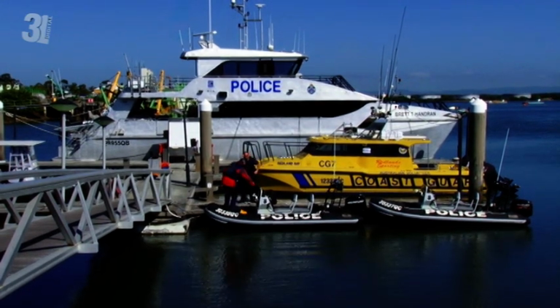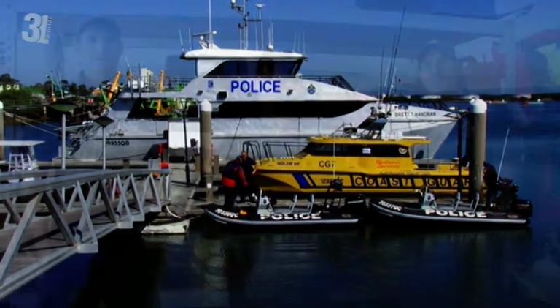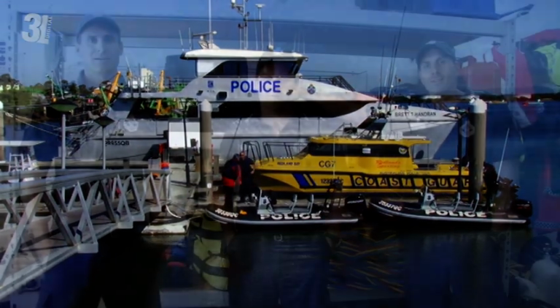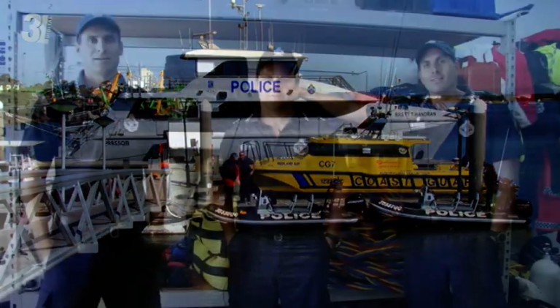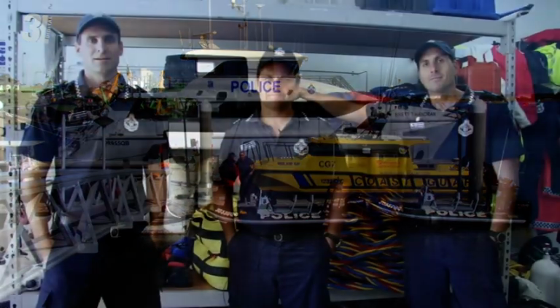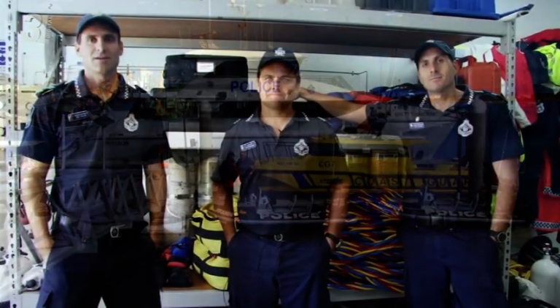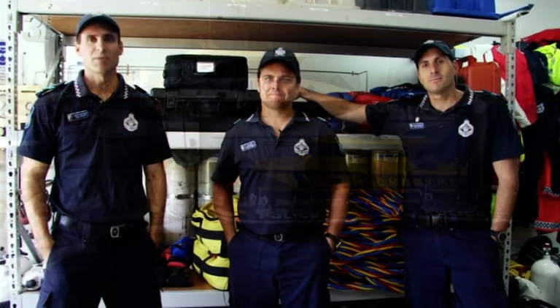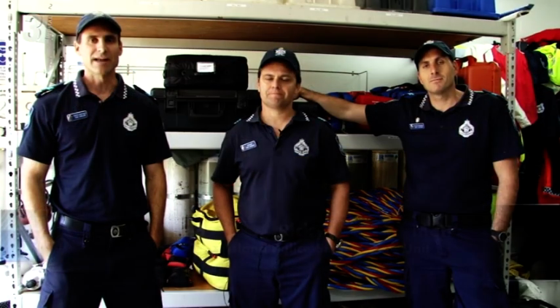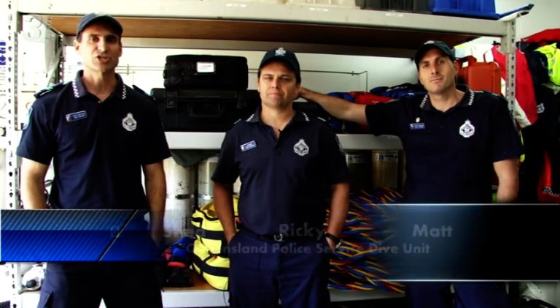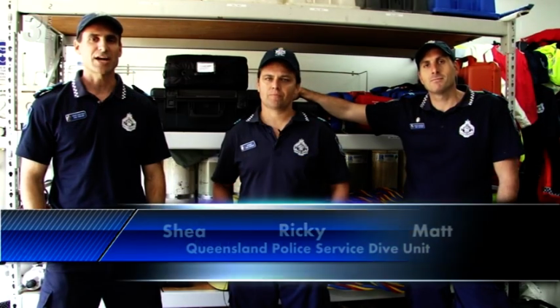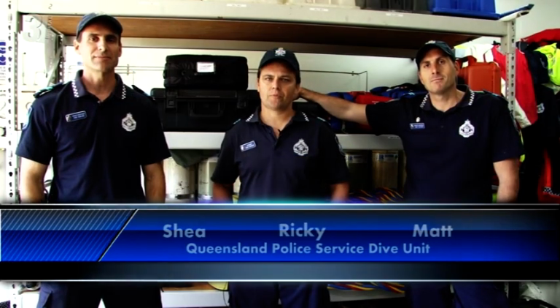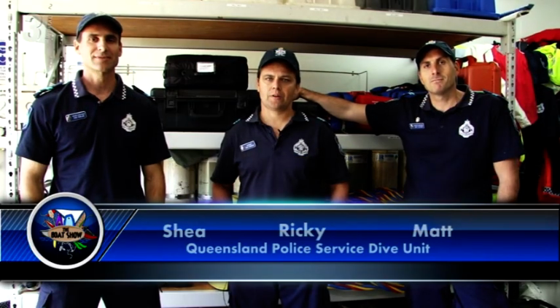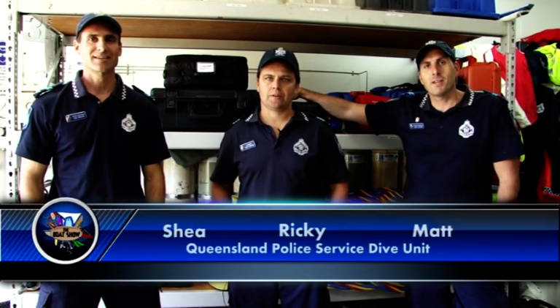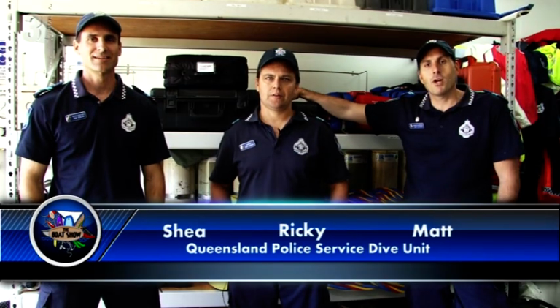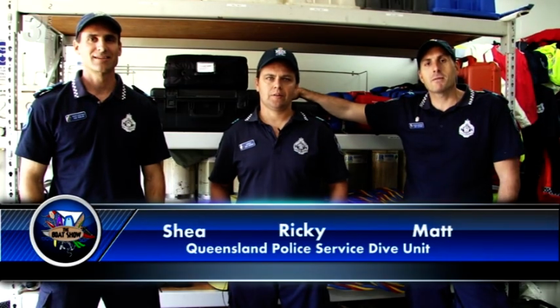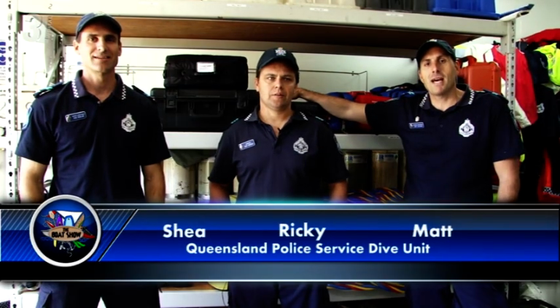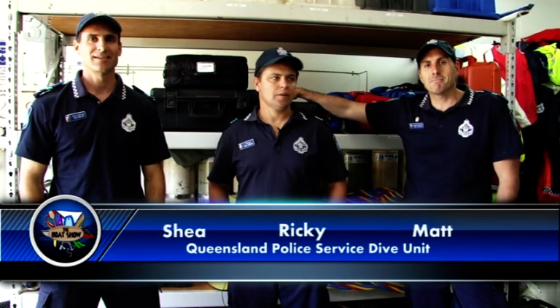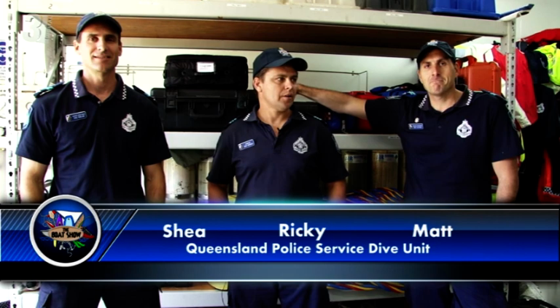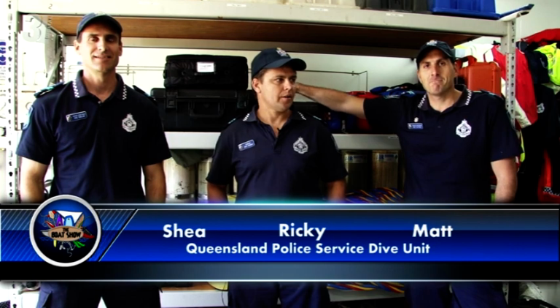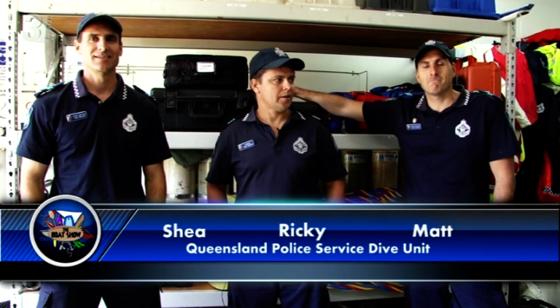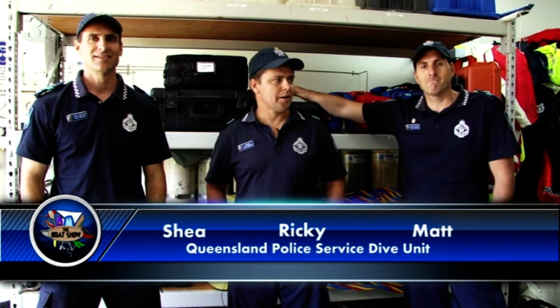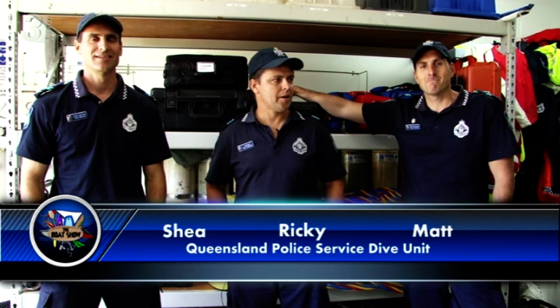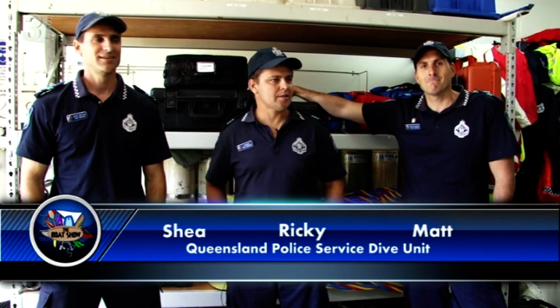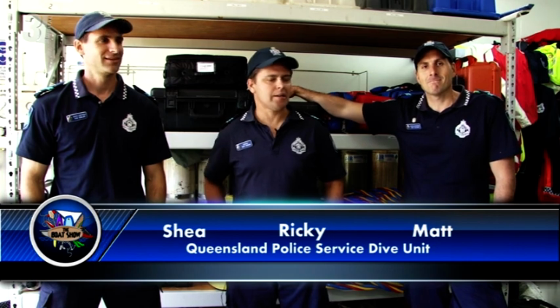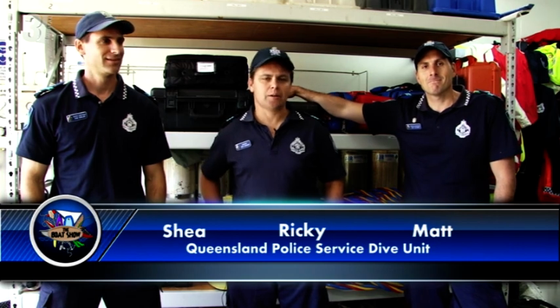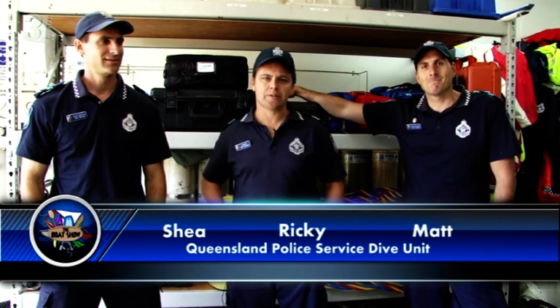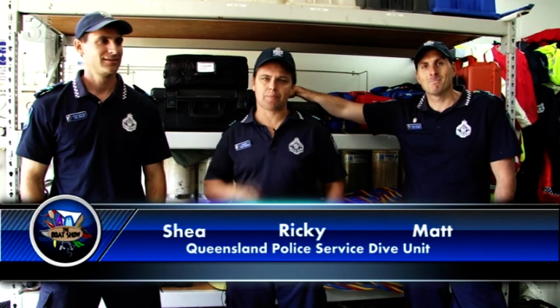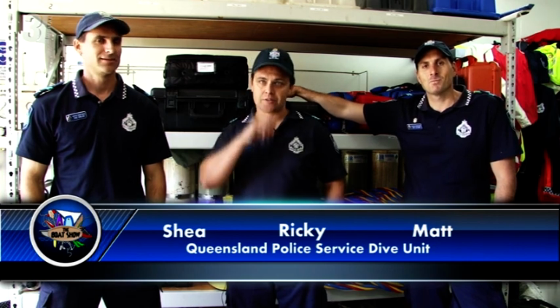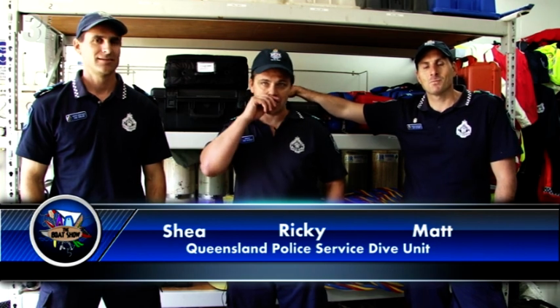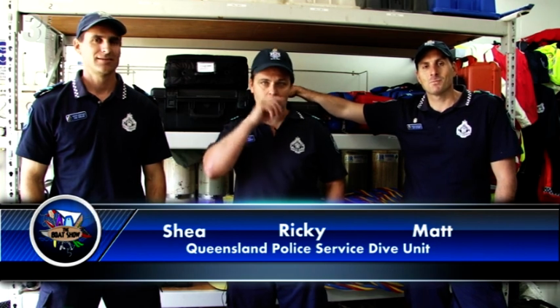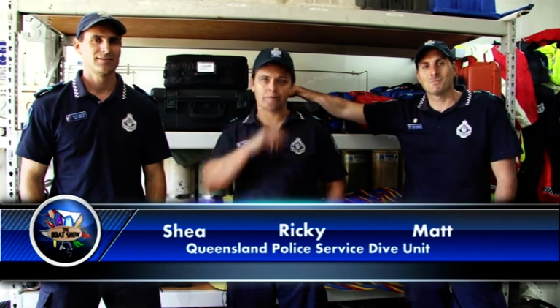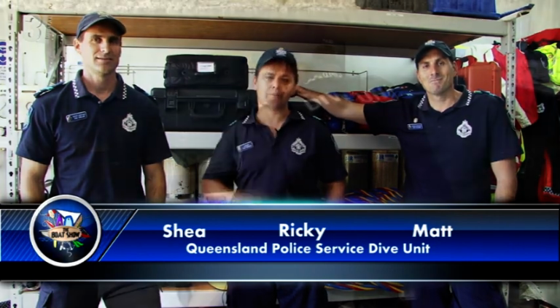My name's Ricky Murloff. My name's Che. My name's Matt. We're here today at the Queensland Police Service Dive Unit.